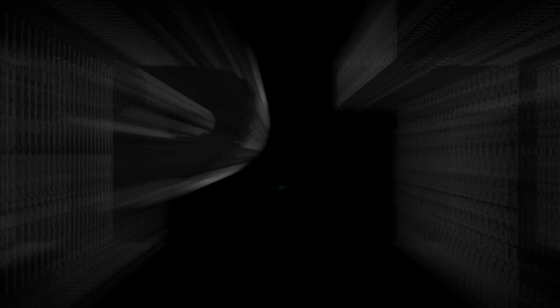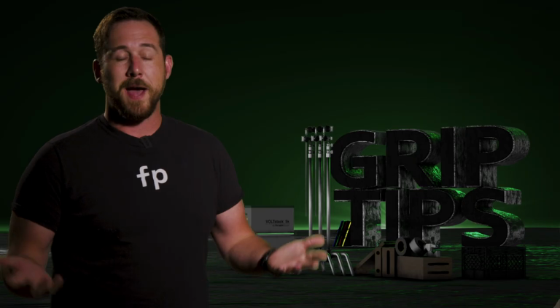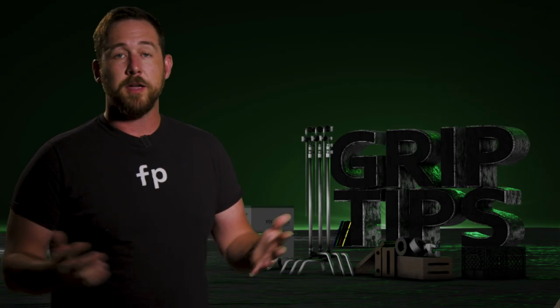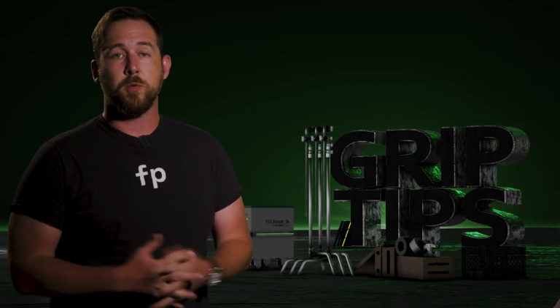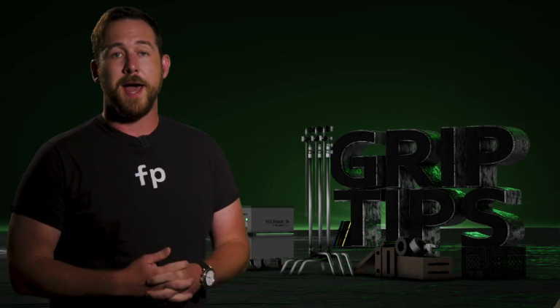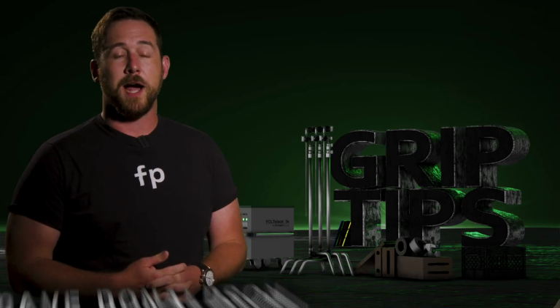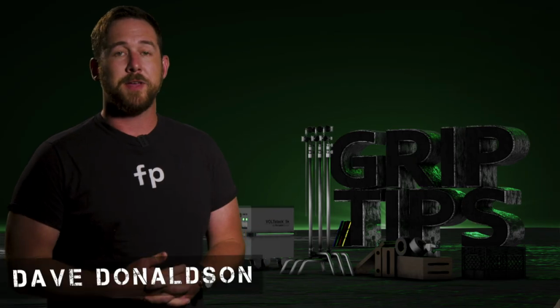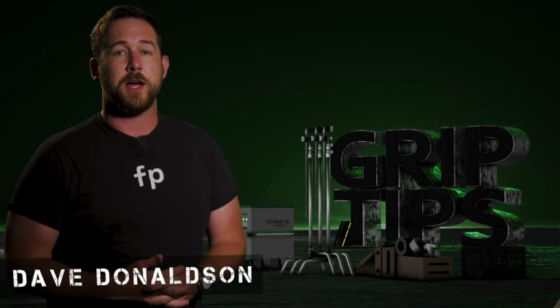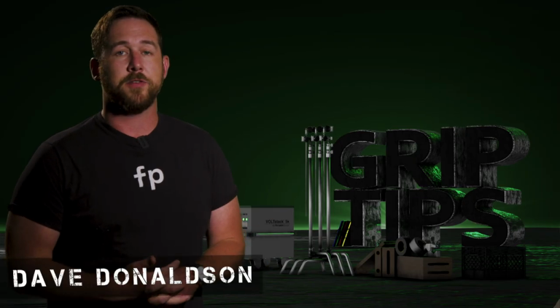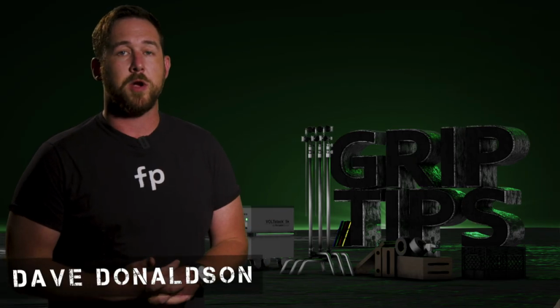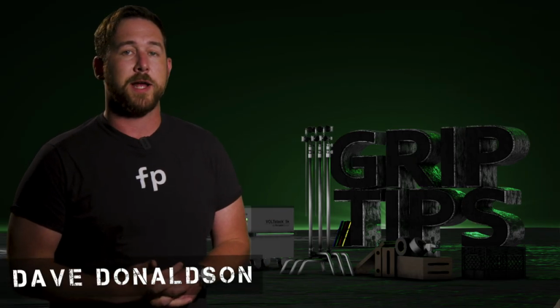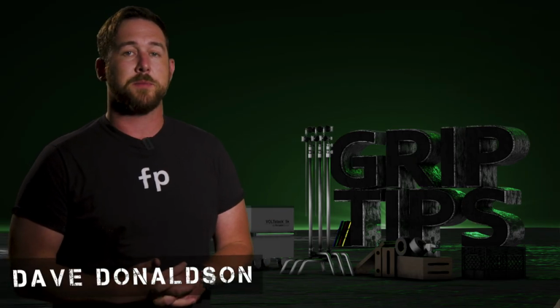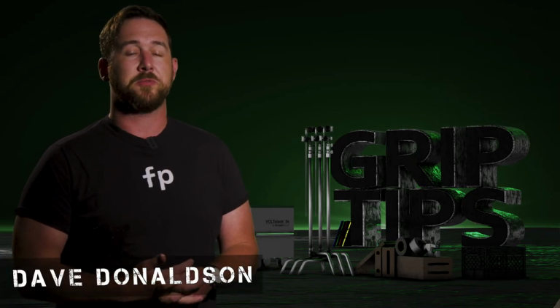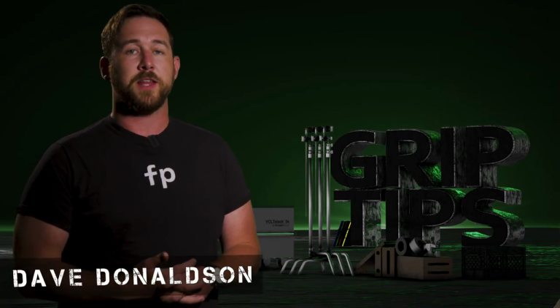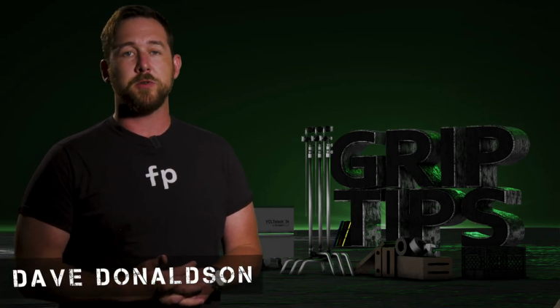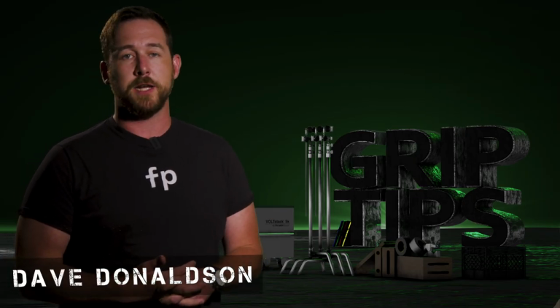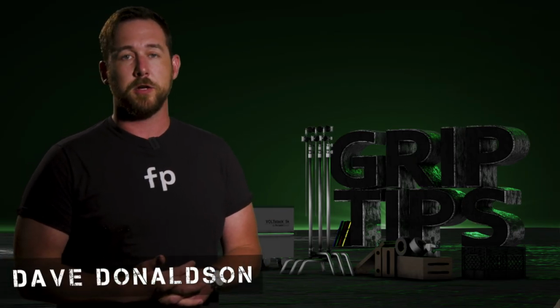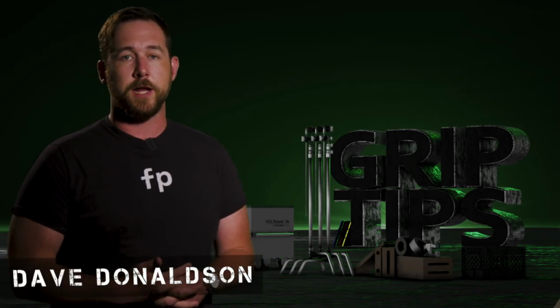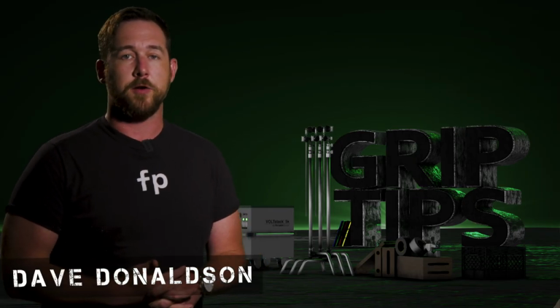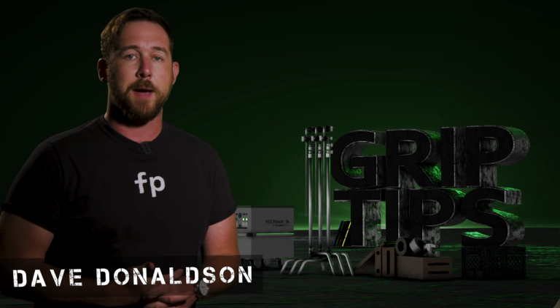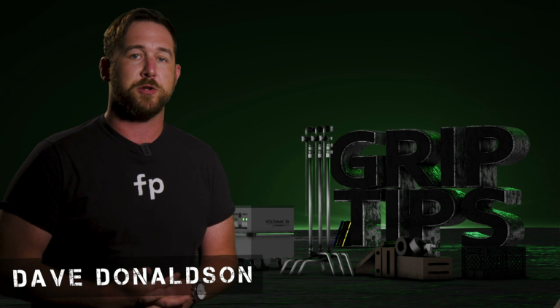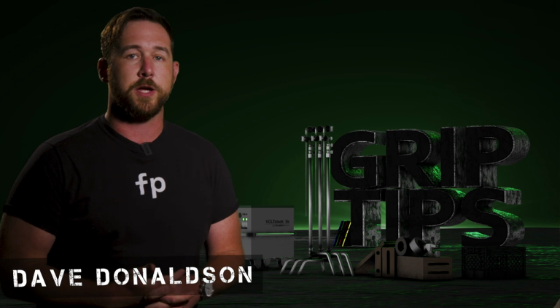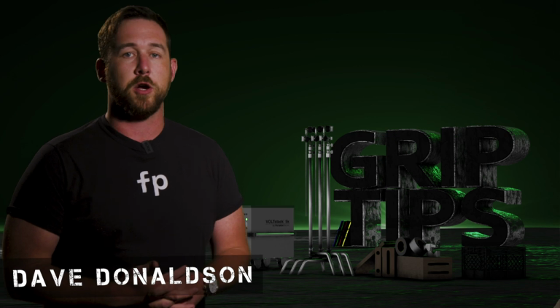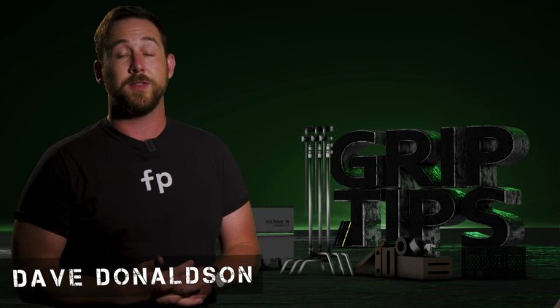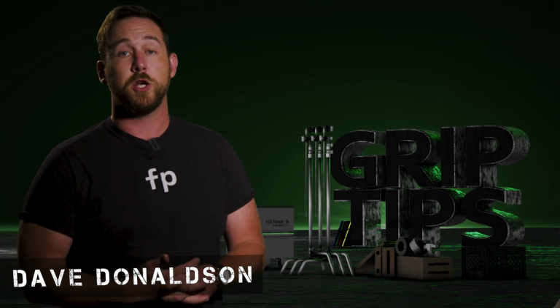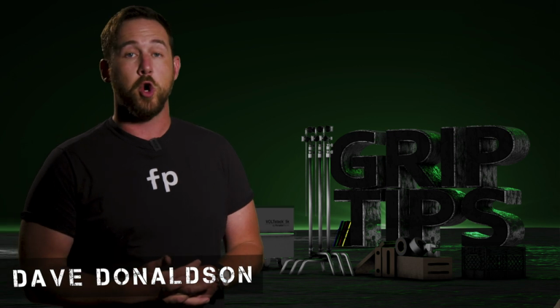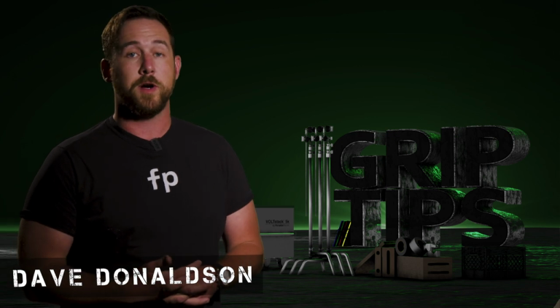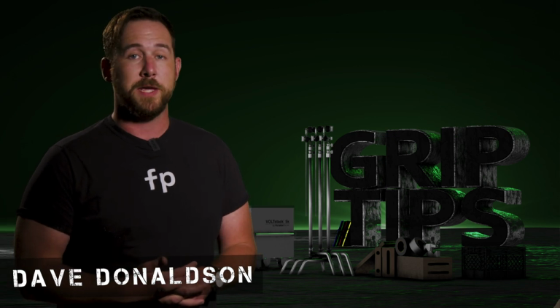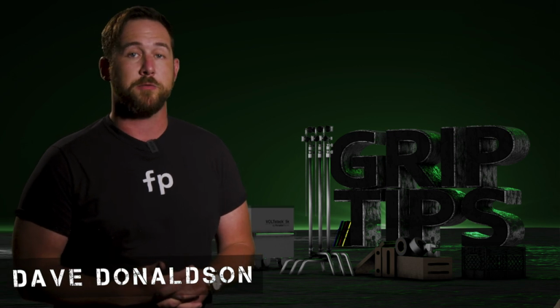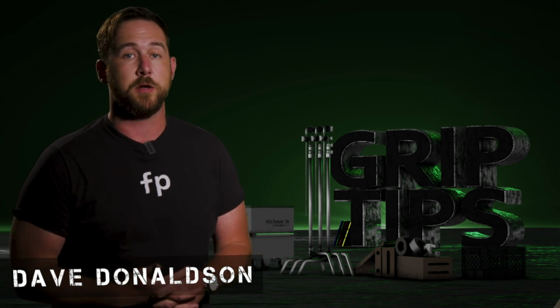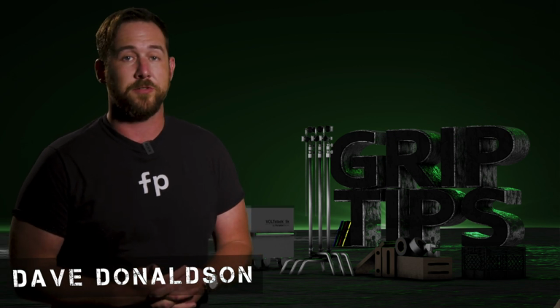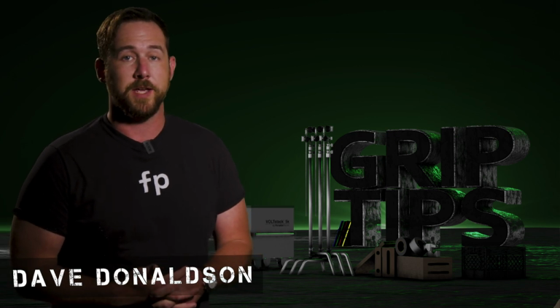We're back. I'm Dave Donaldson. Welcome back to Grip Tips. Today we're taking a look at another Aputure light called the Nova P300C.